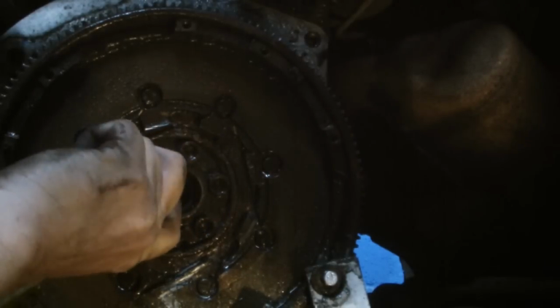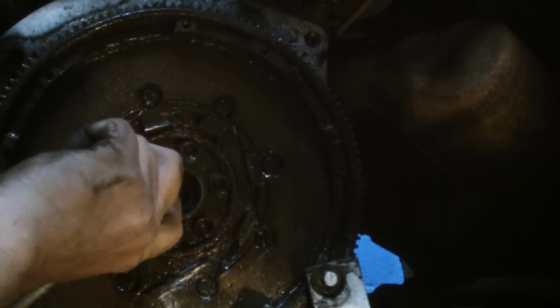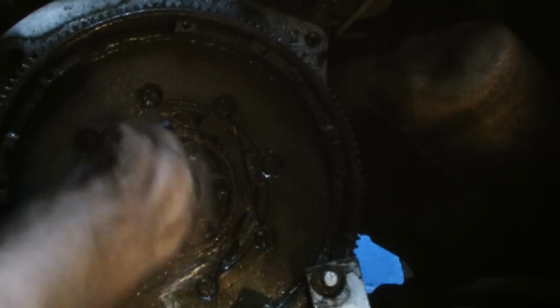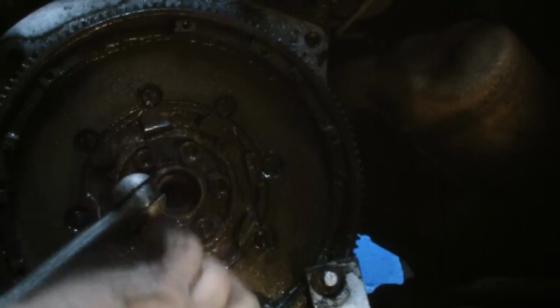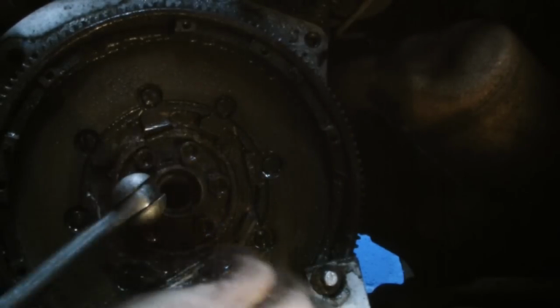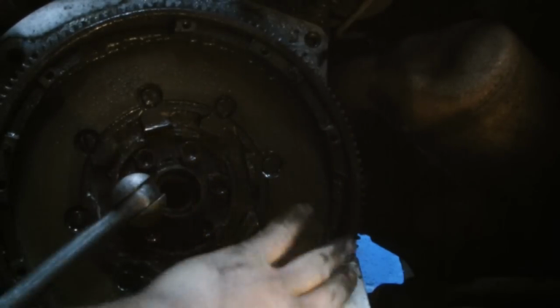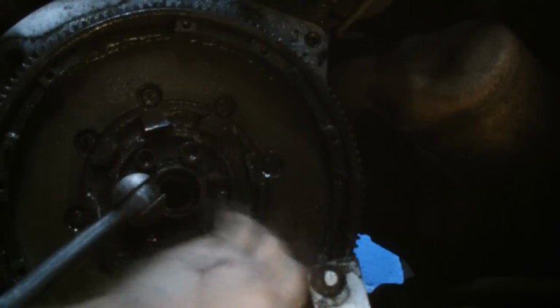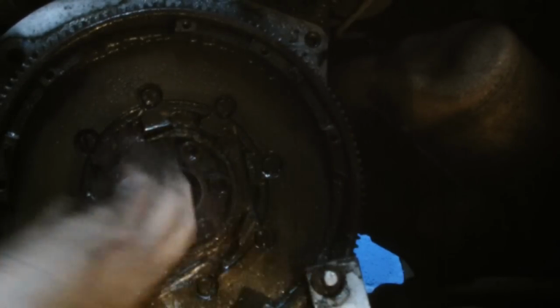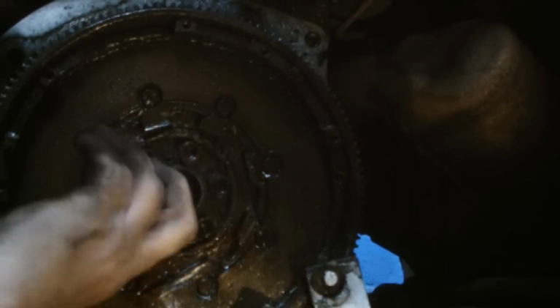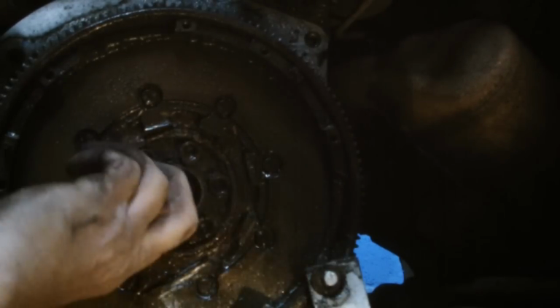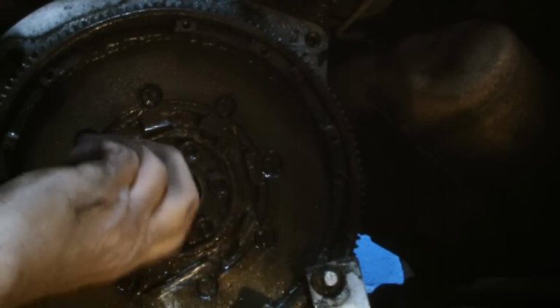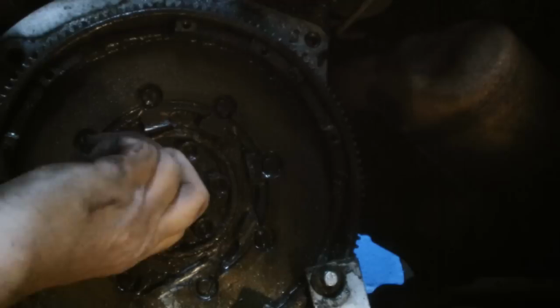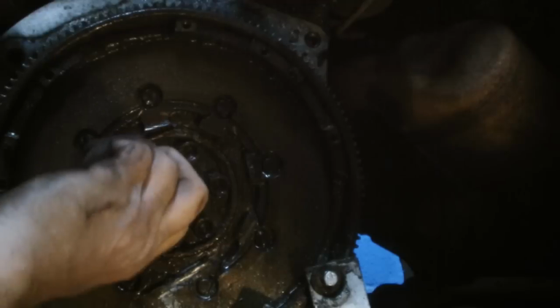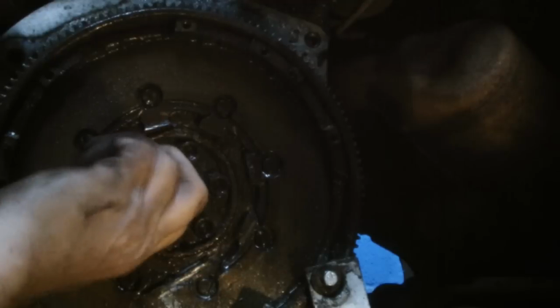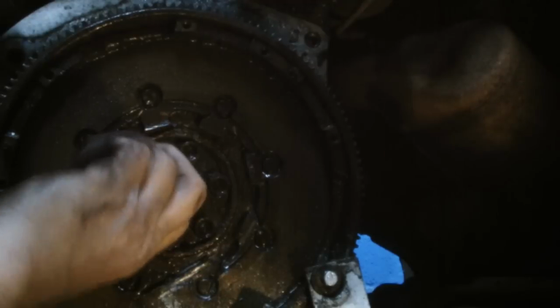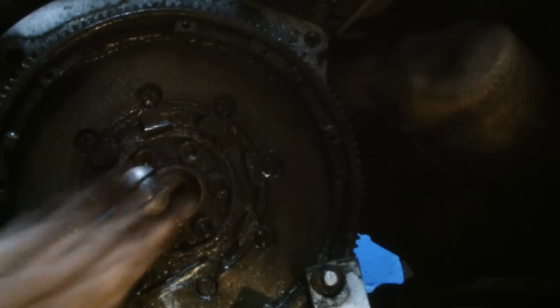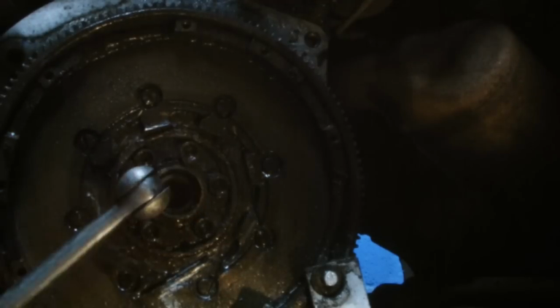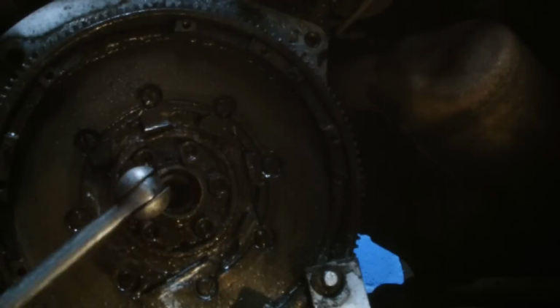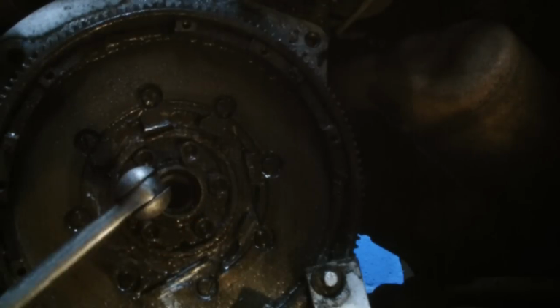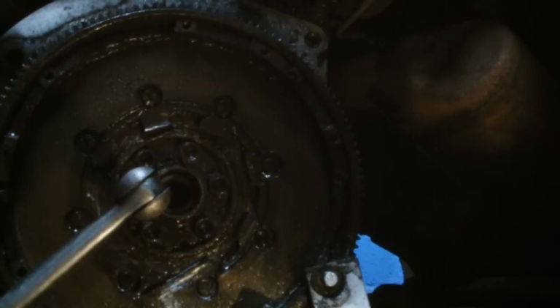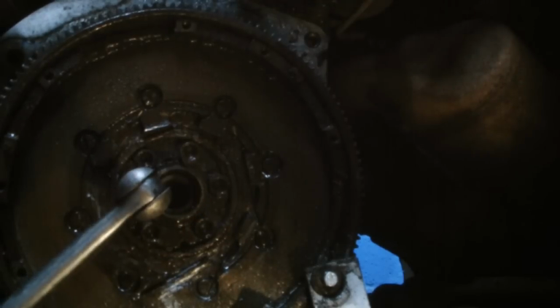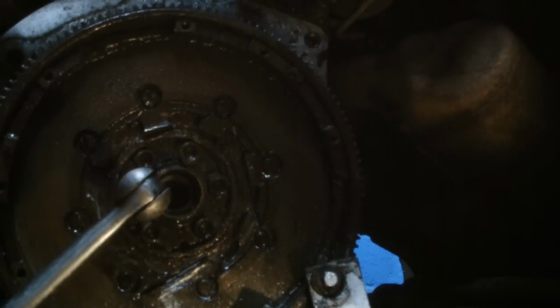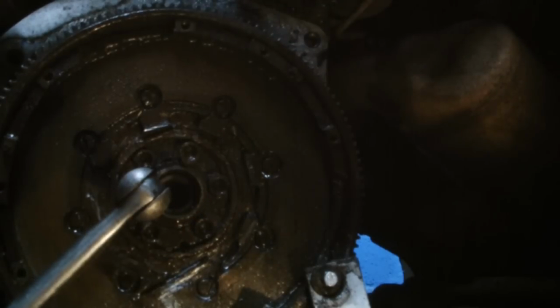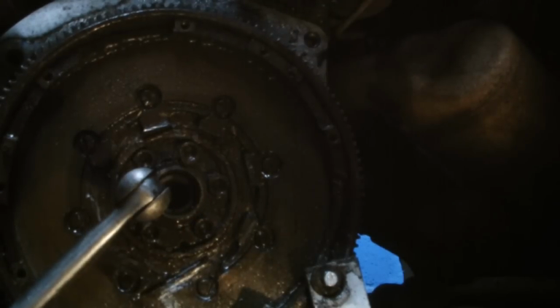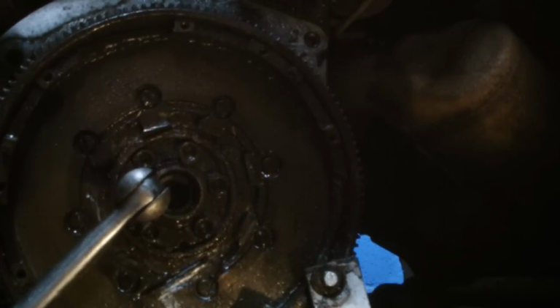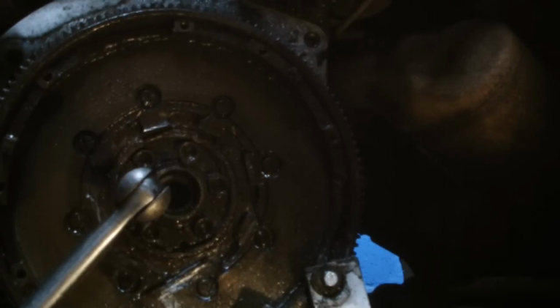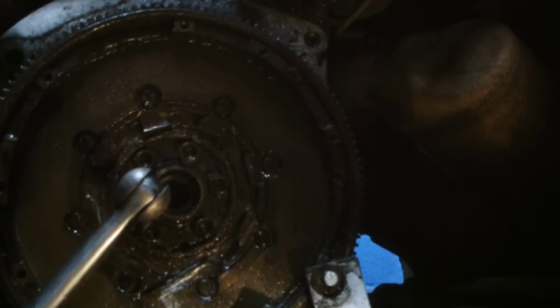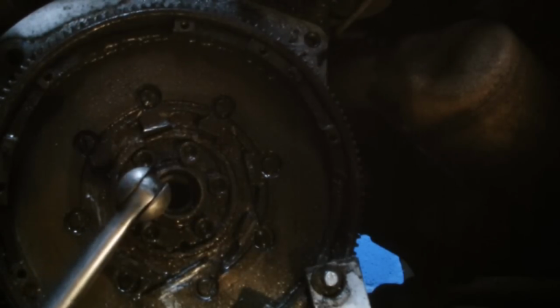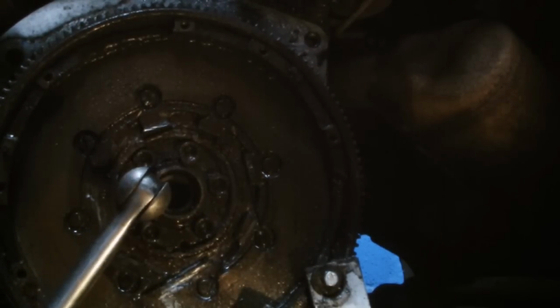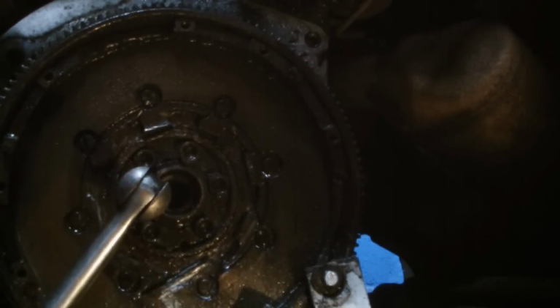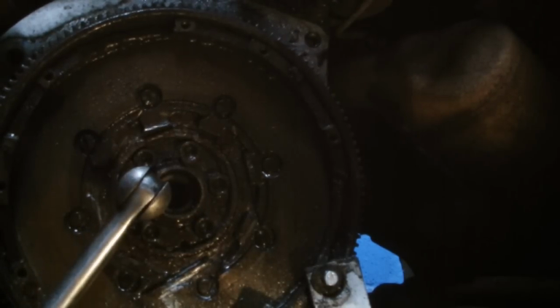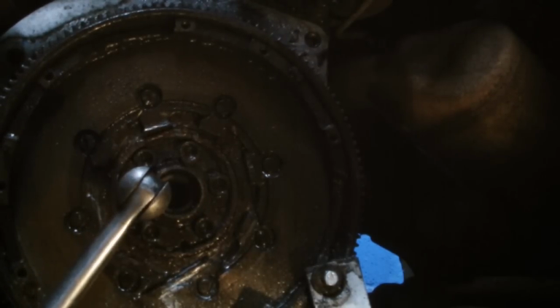Now we've got the flywheel locked. These will be tight.